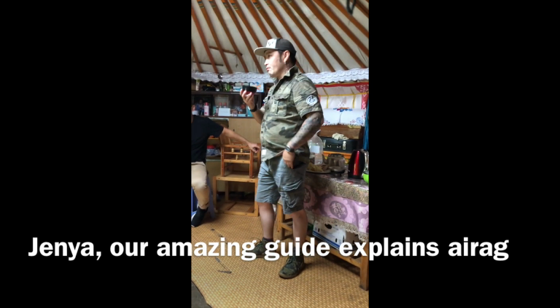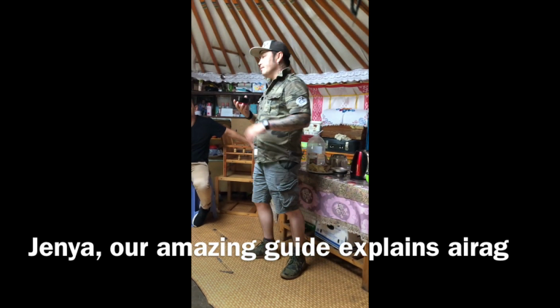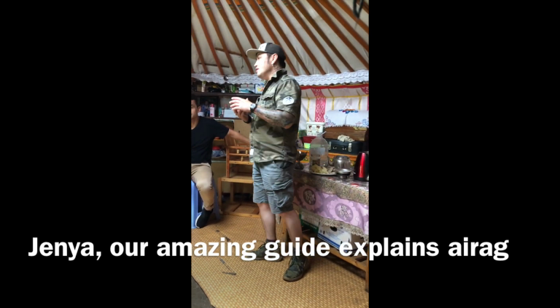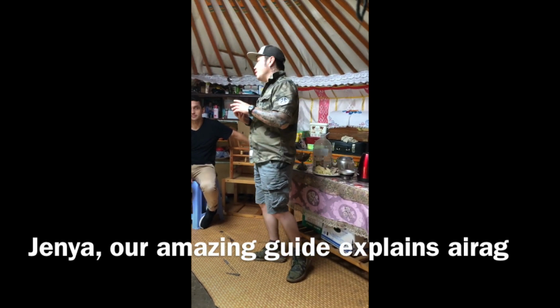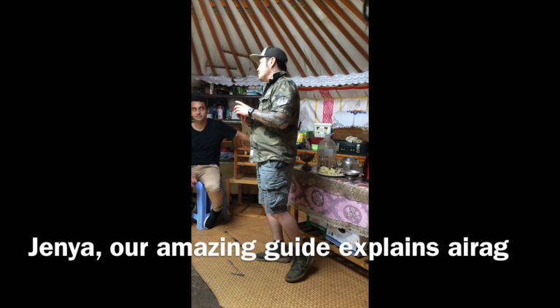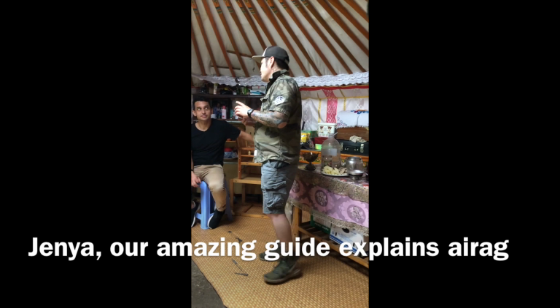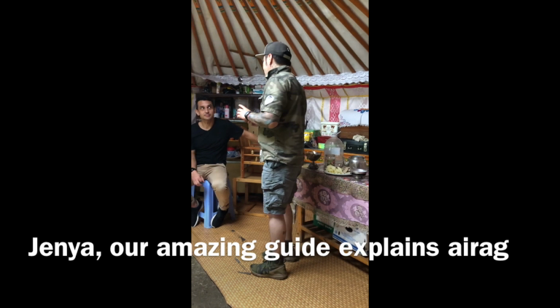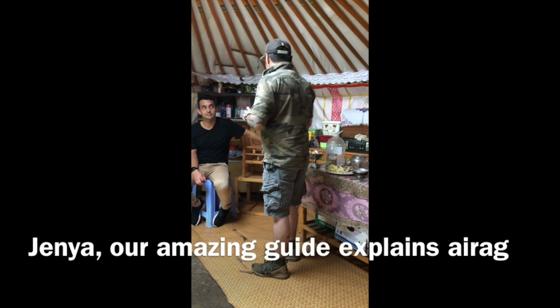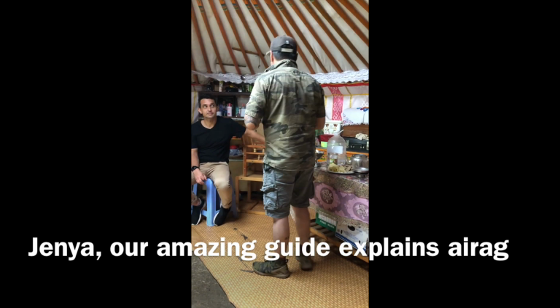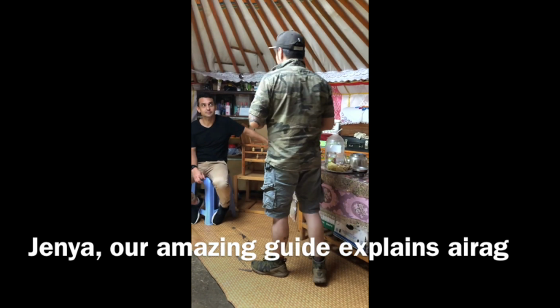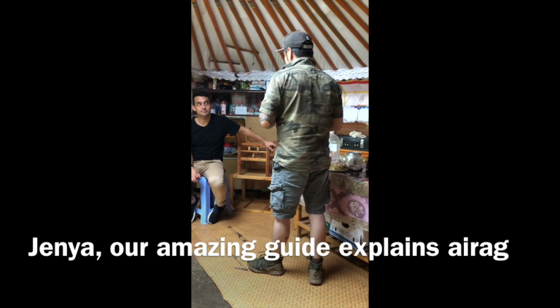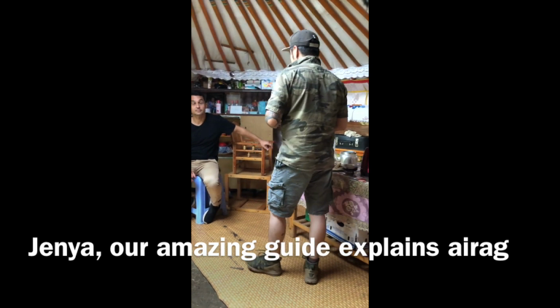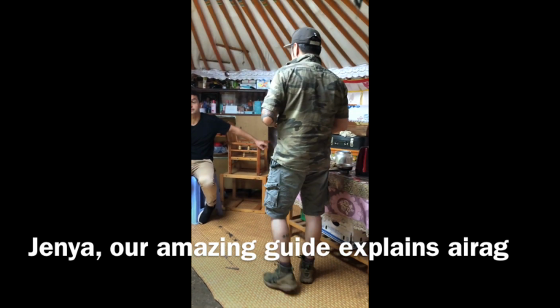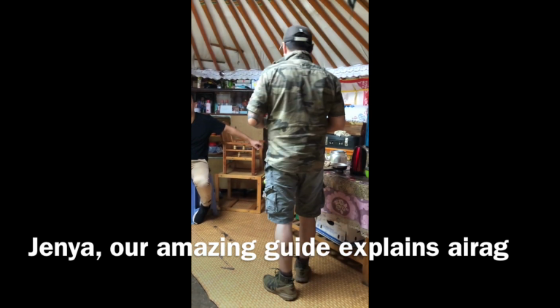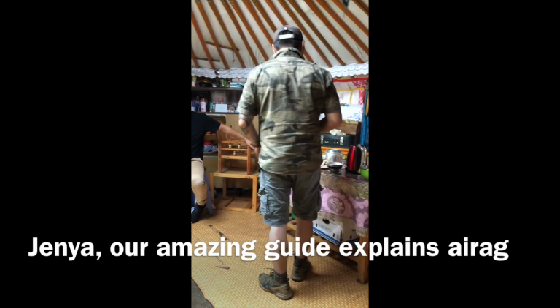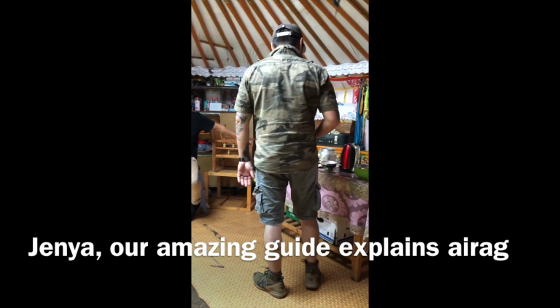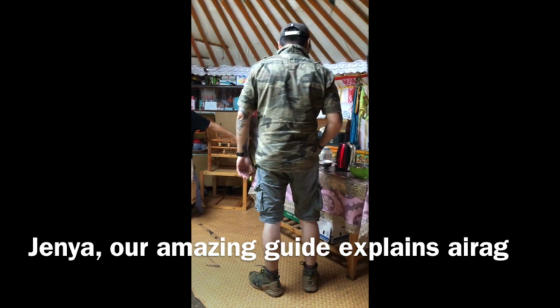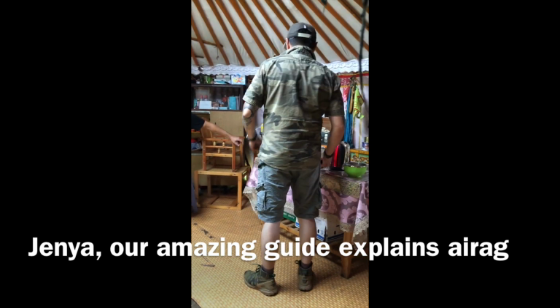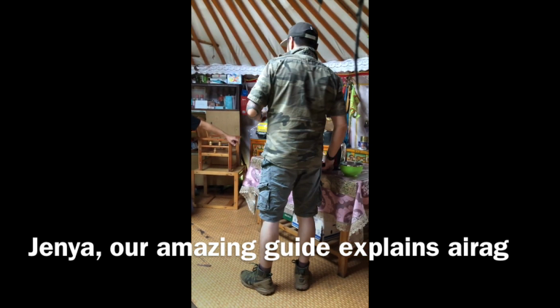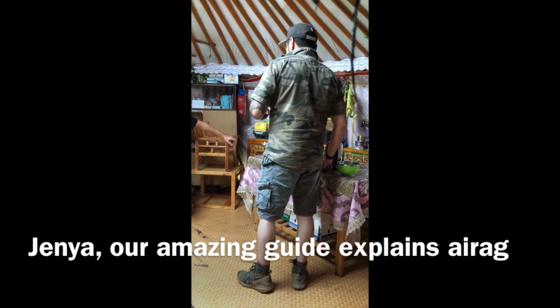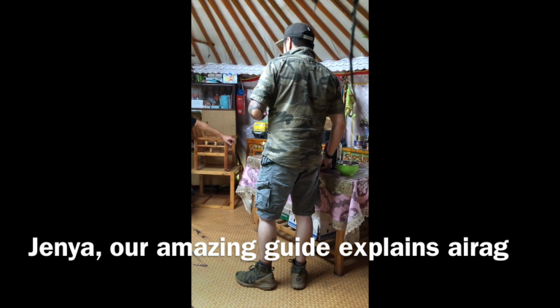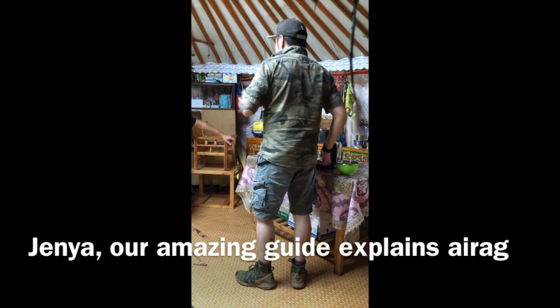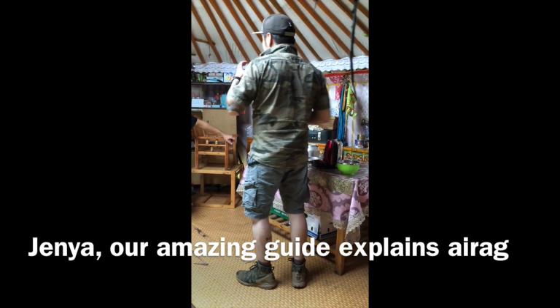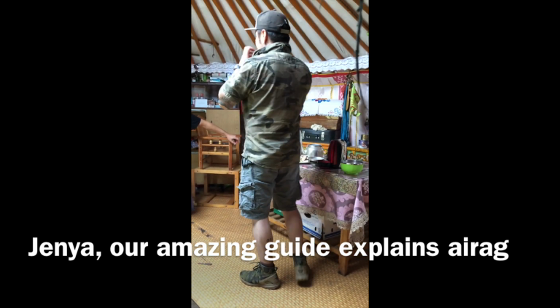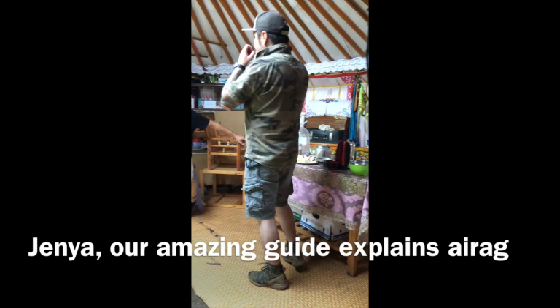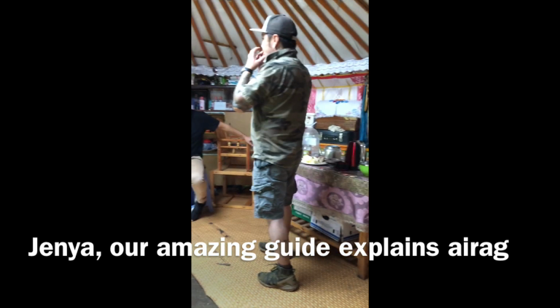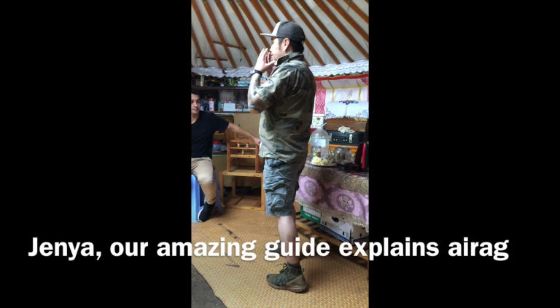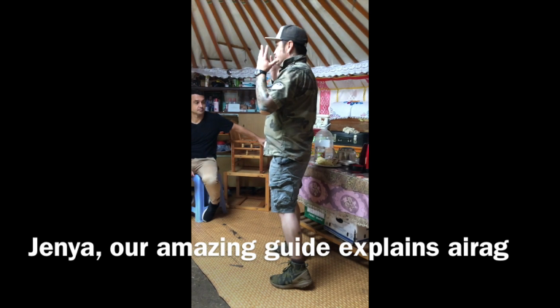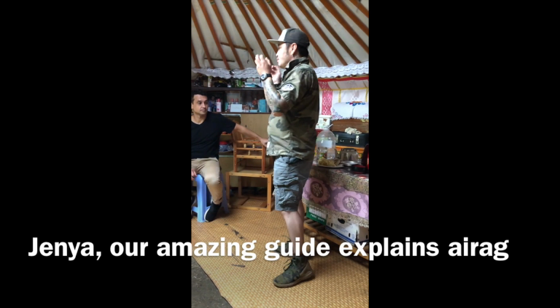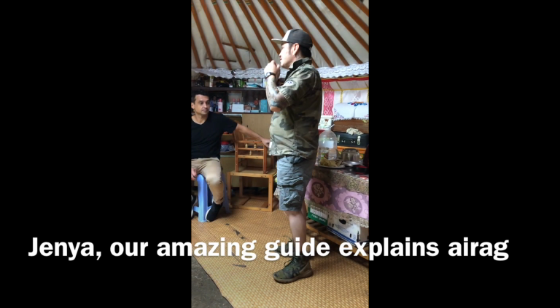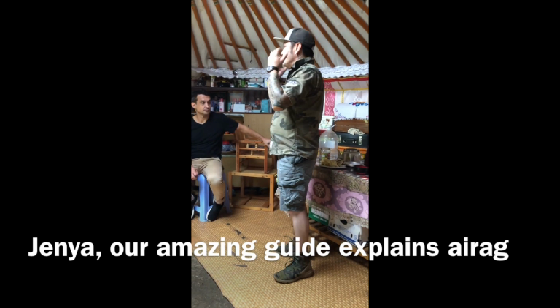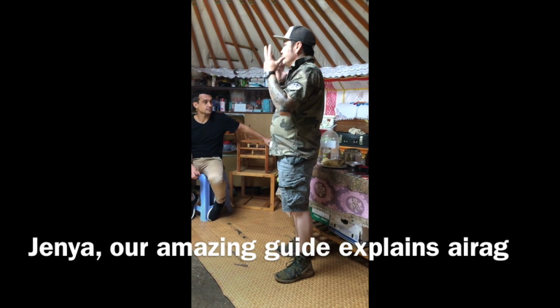The best one is actually made of camel. It's like, it's very mild. It's actually like, just spreads in your mouth.